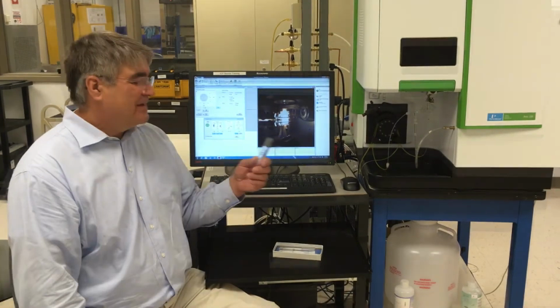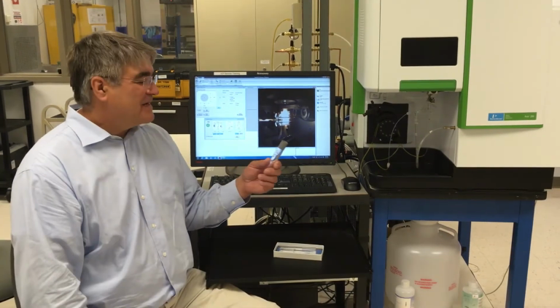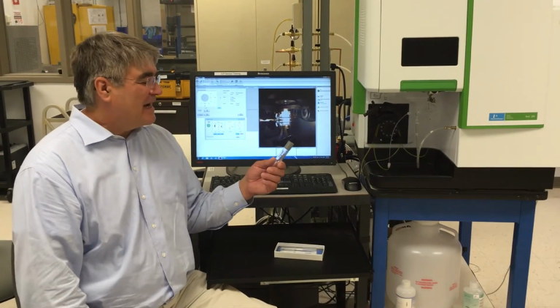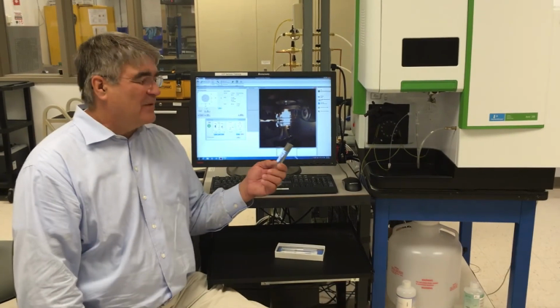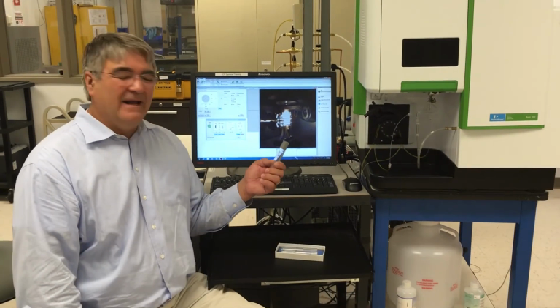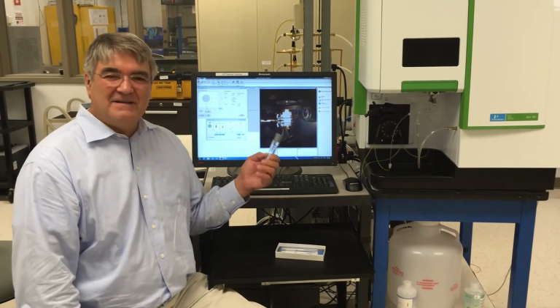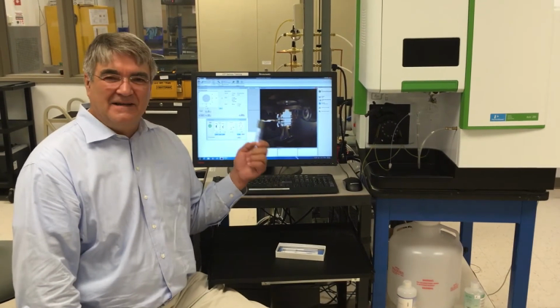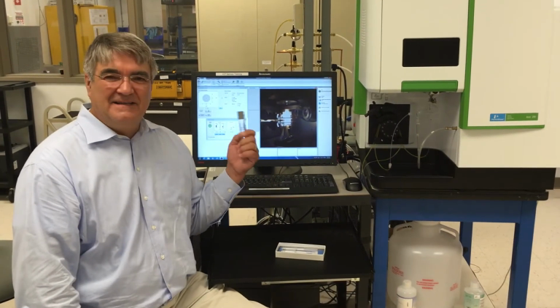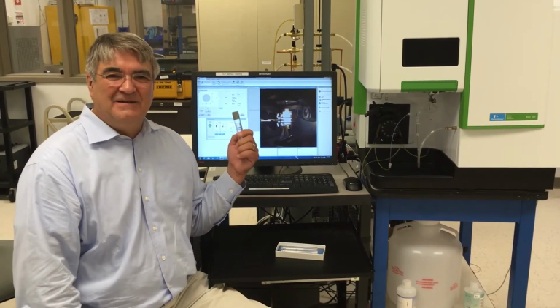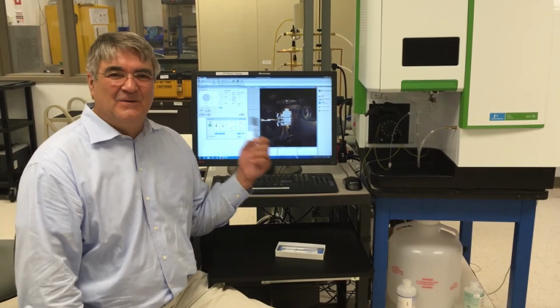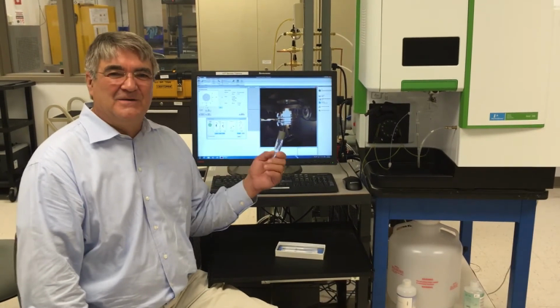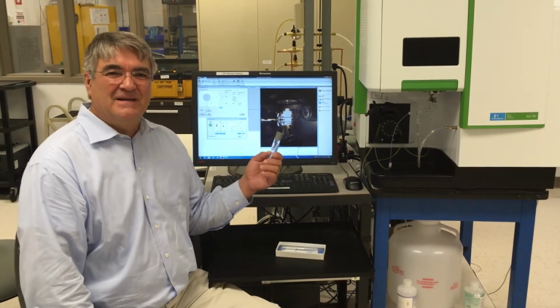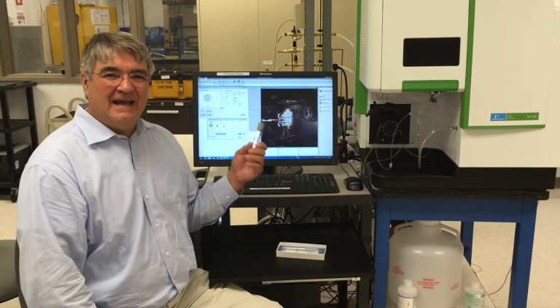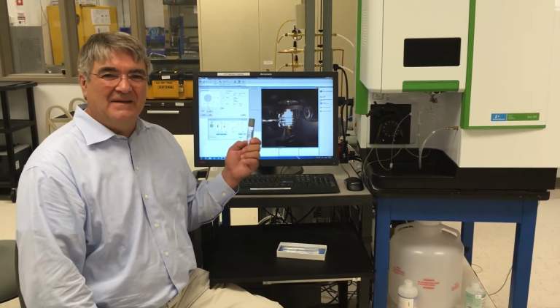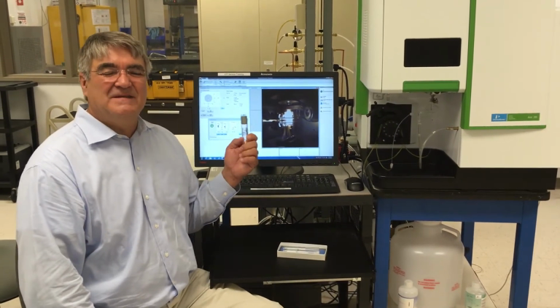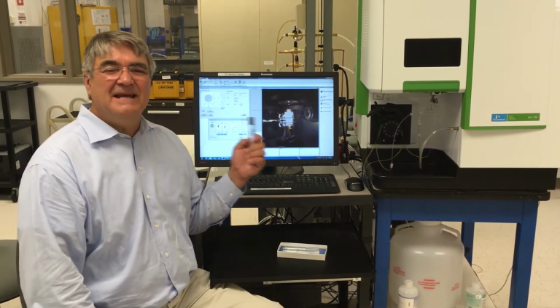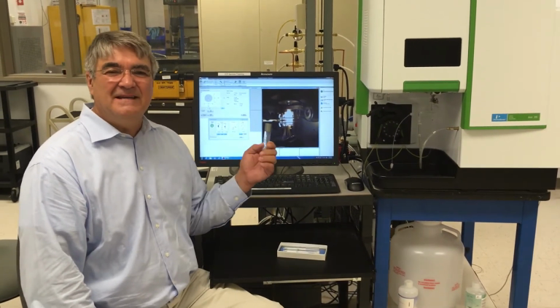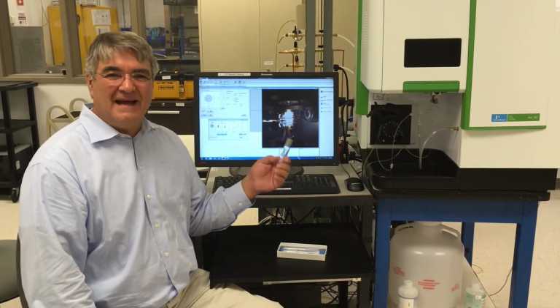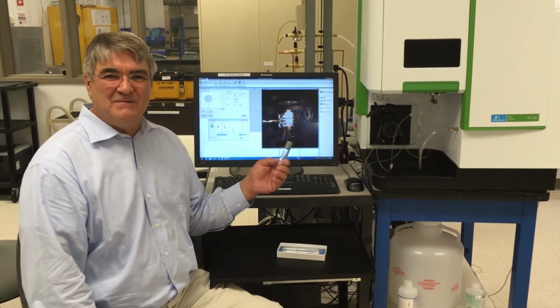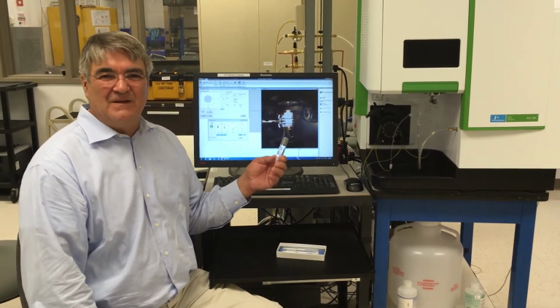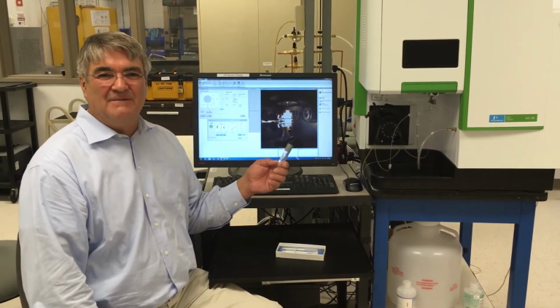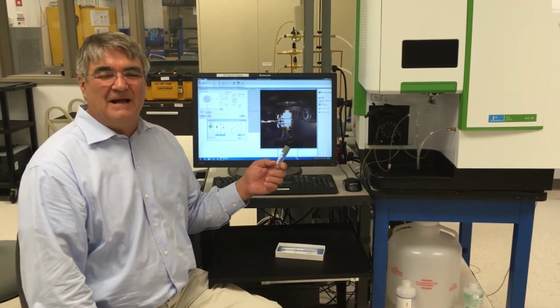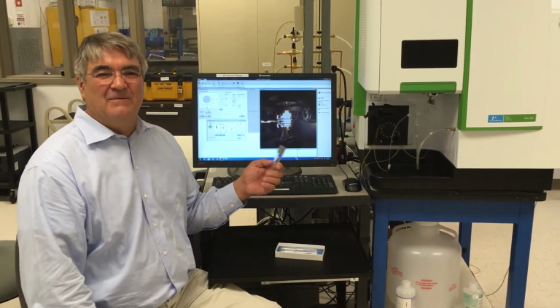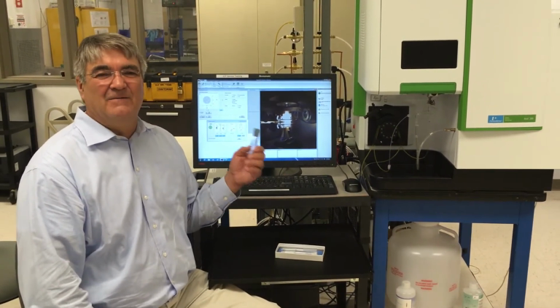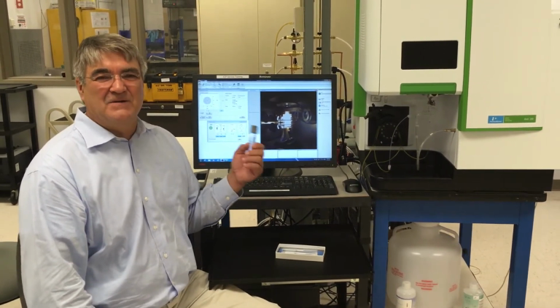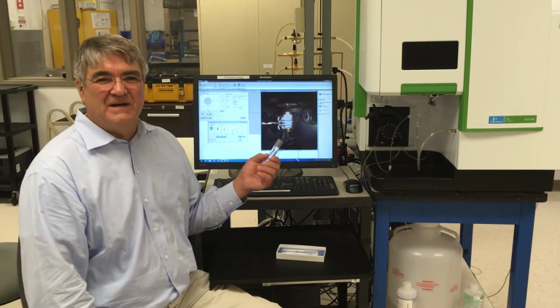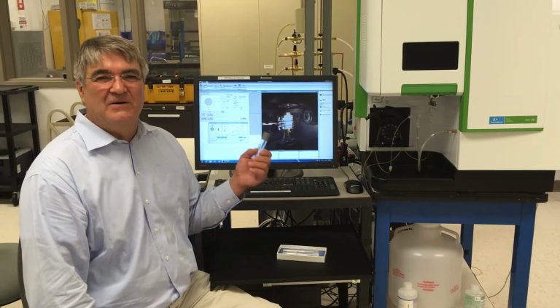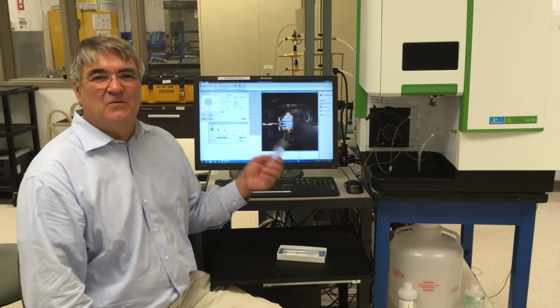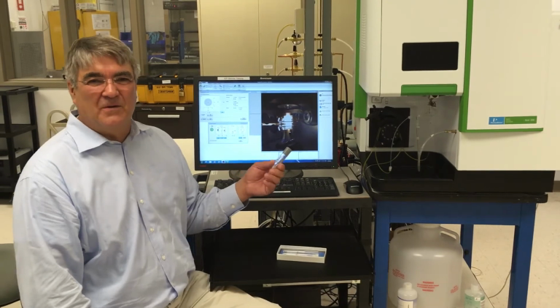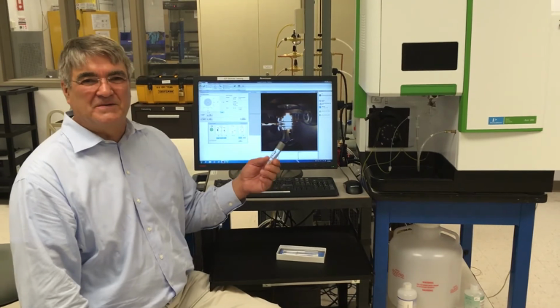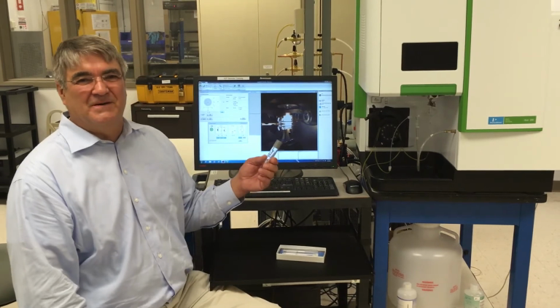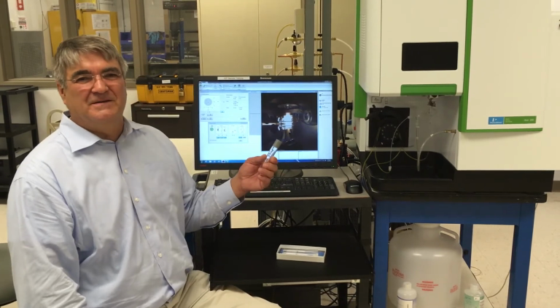This hybrid XLT torch has 10 times the lifetime of our standard quartz torch.